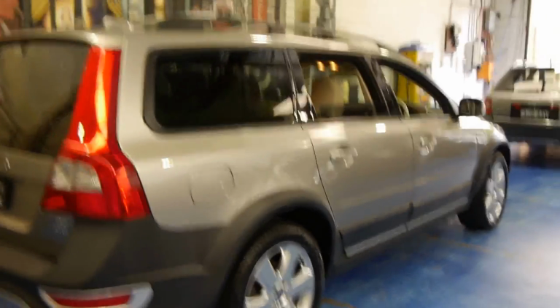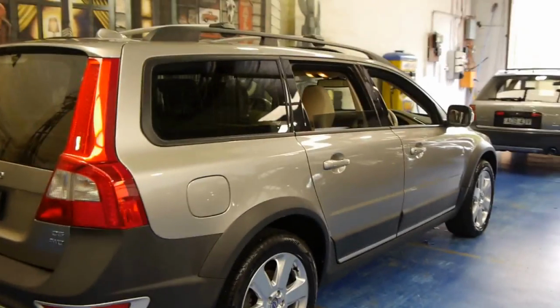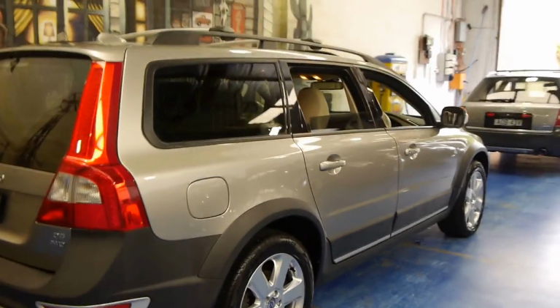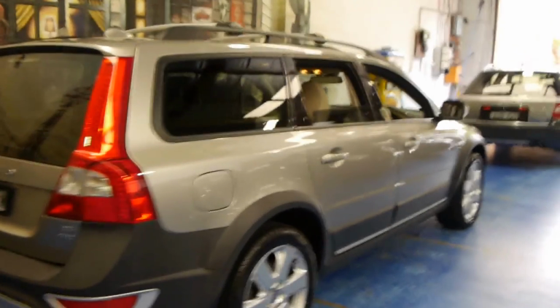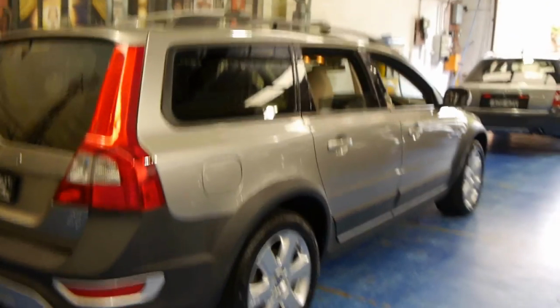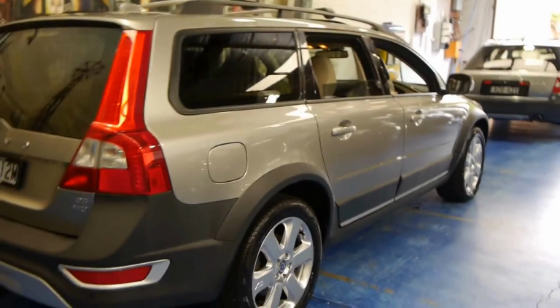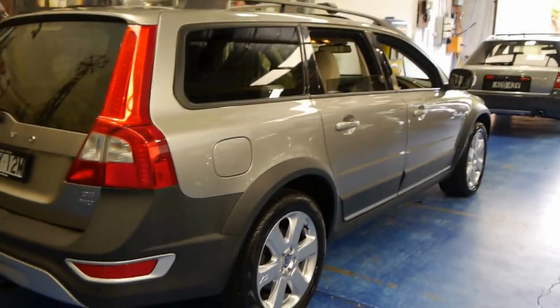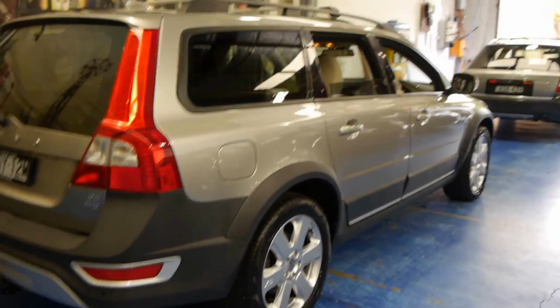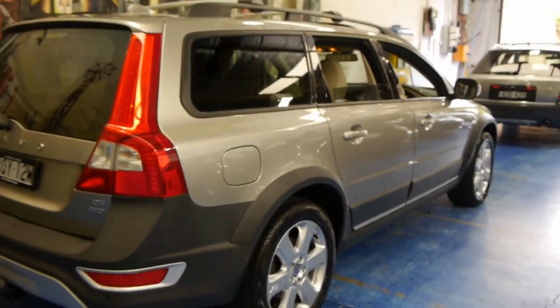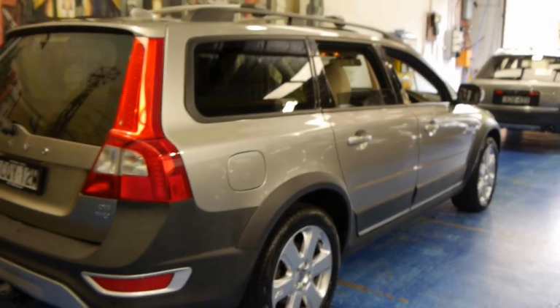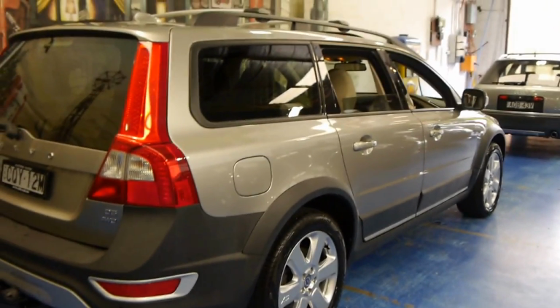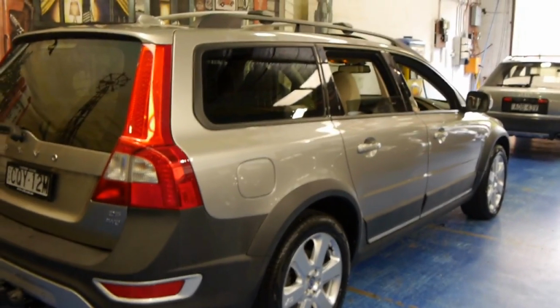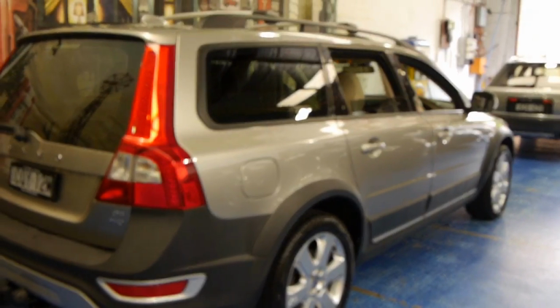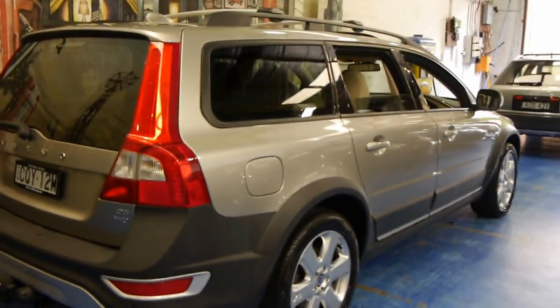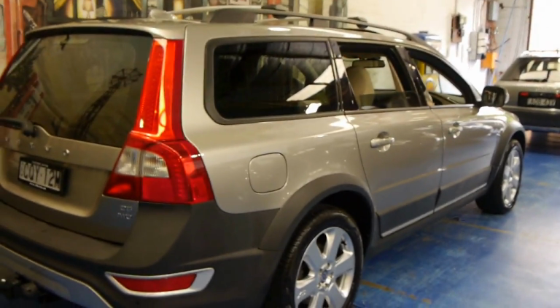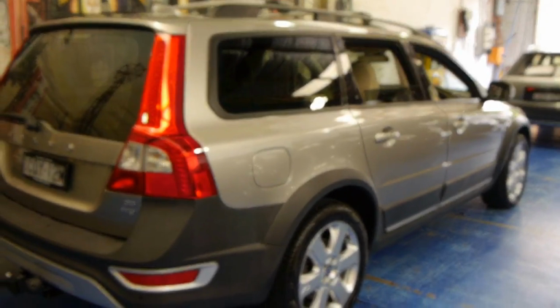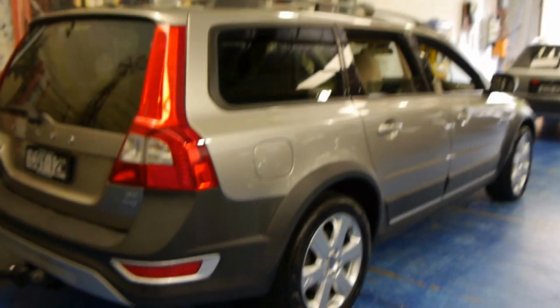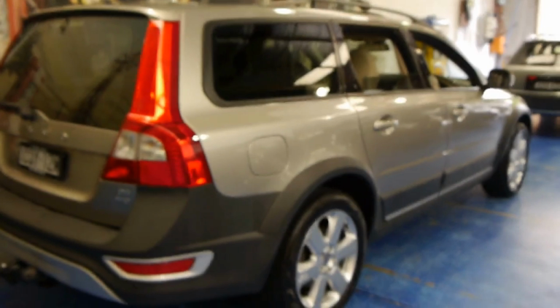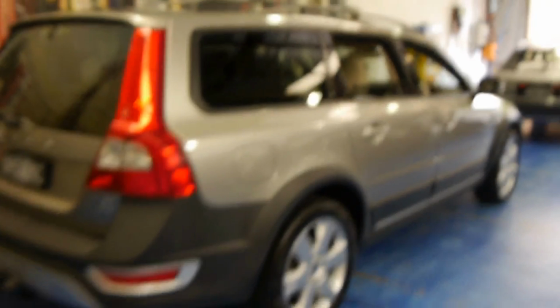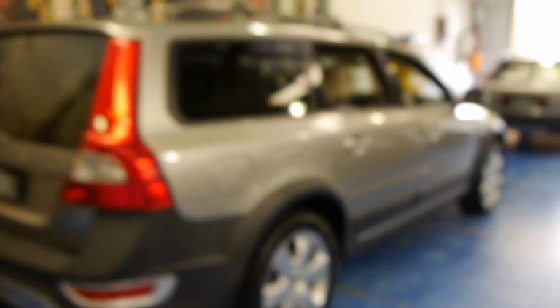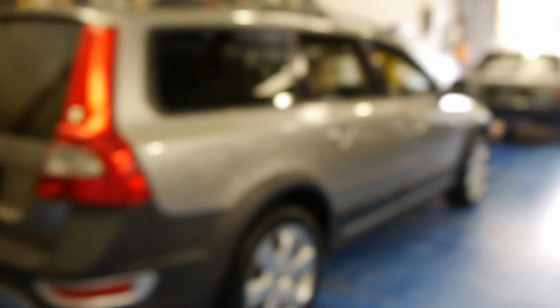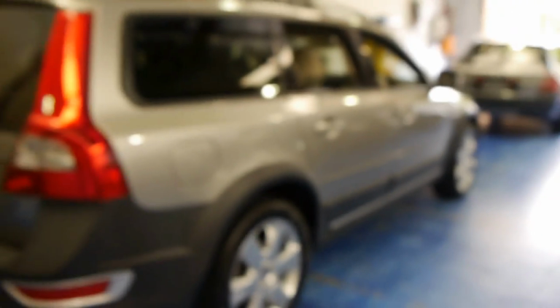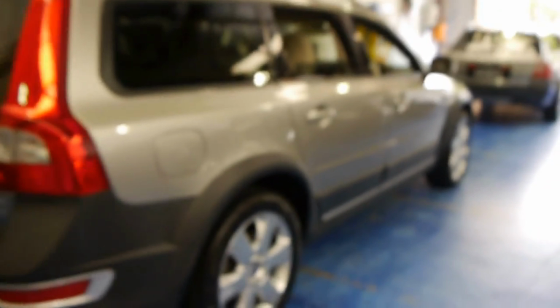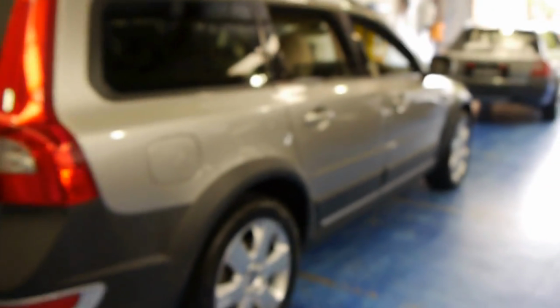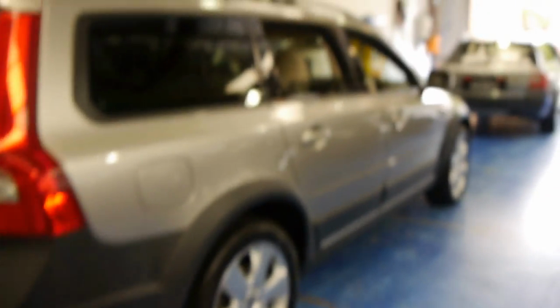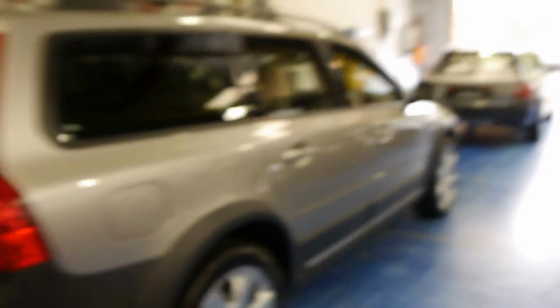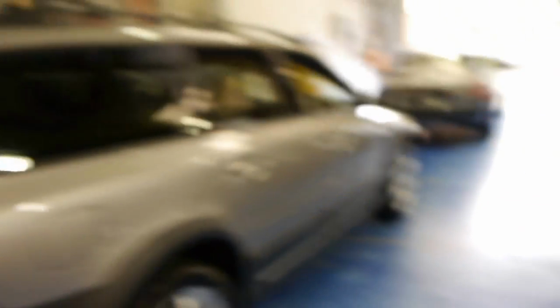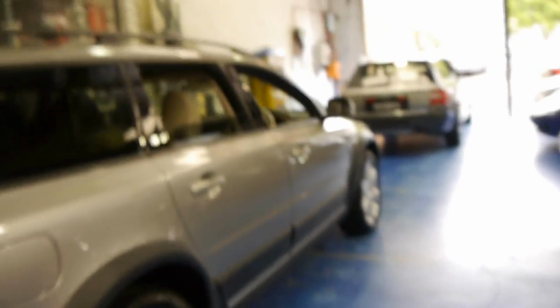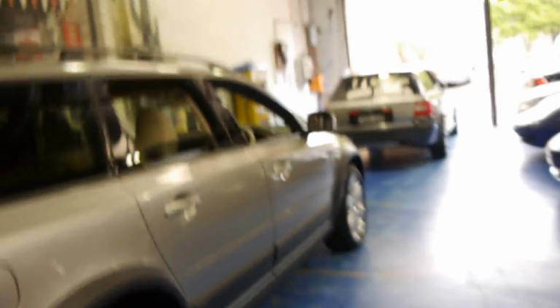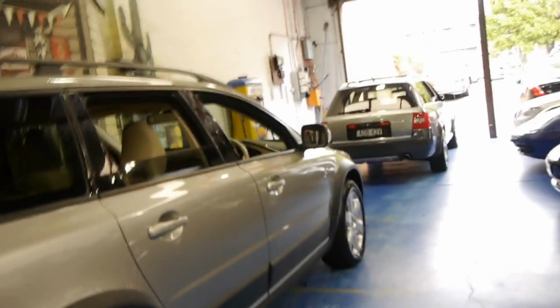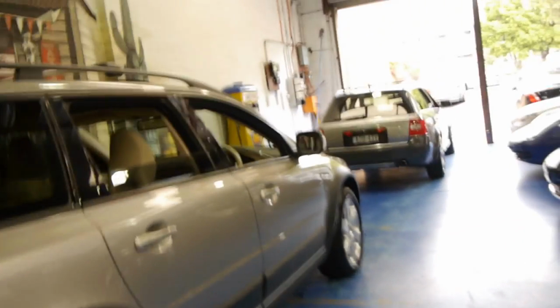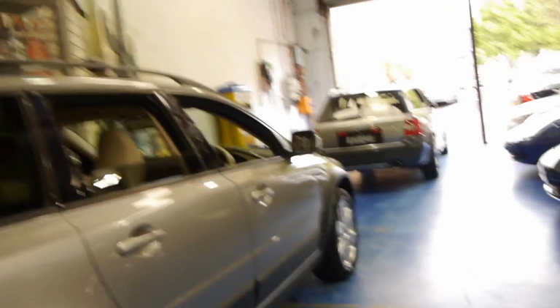This is a very good car indeed. It's got a full Volvo dealership service history from brand new.